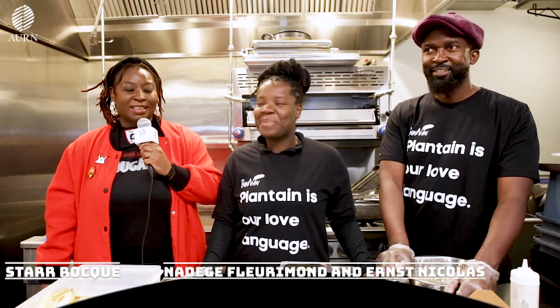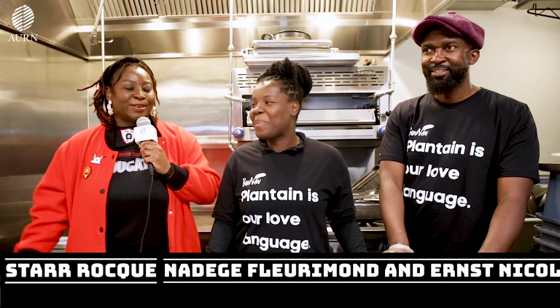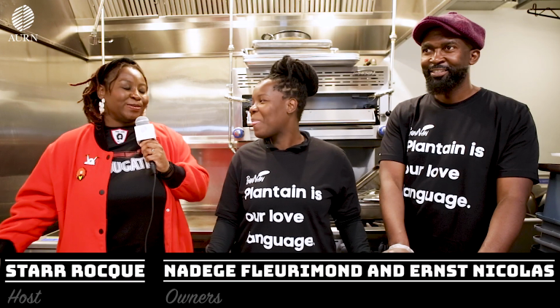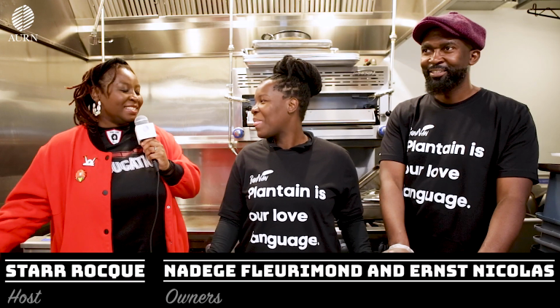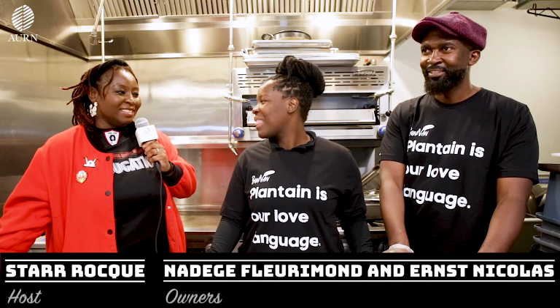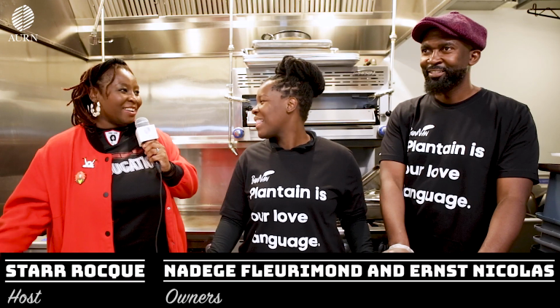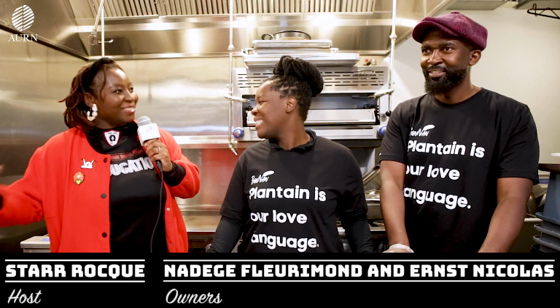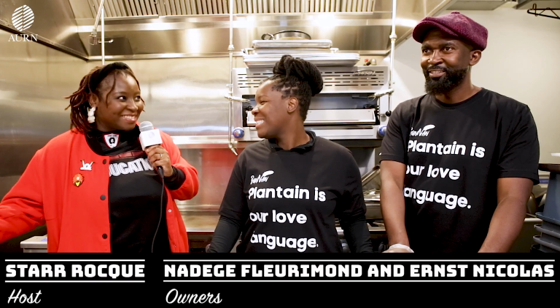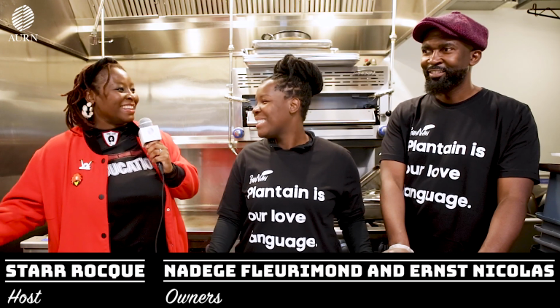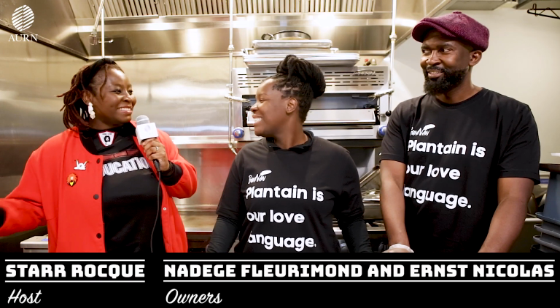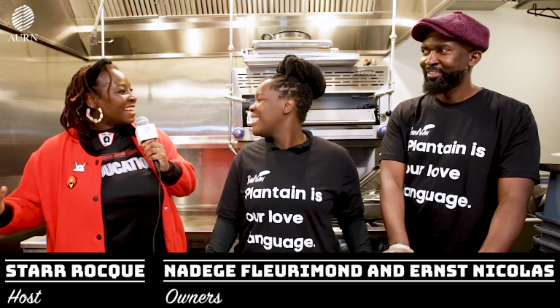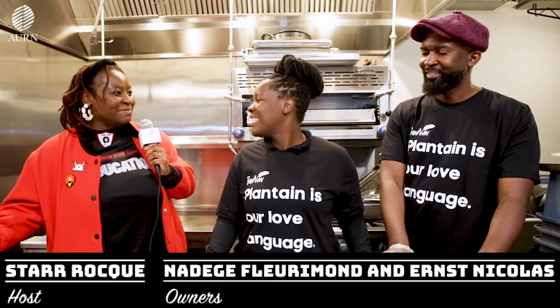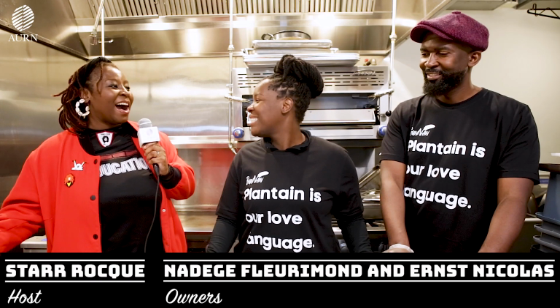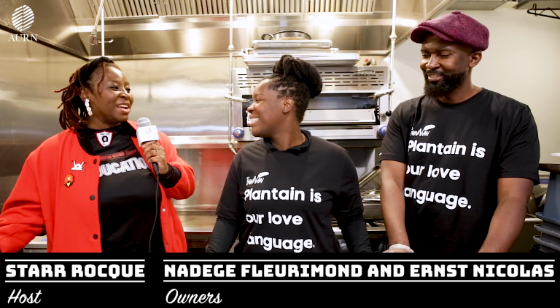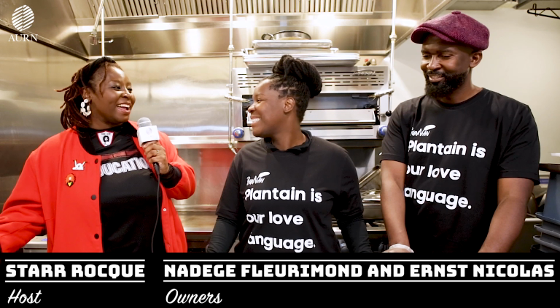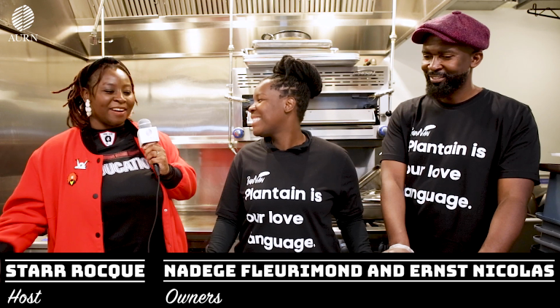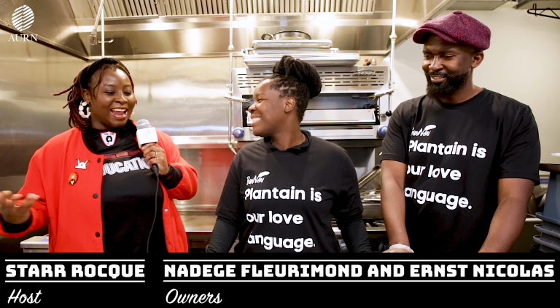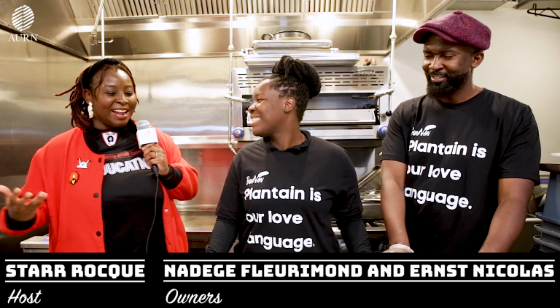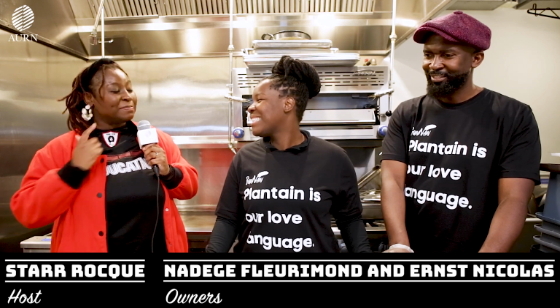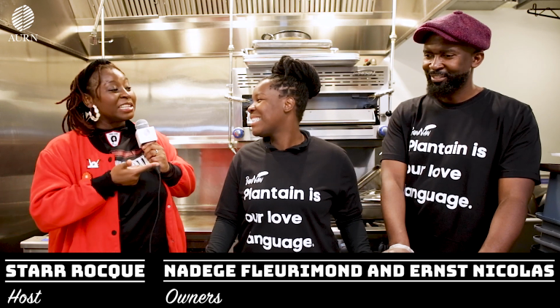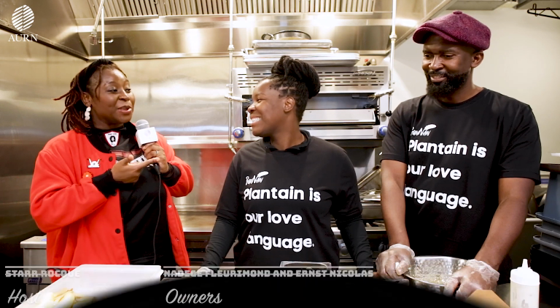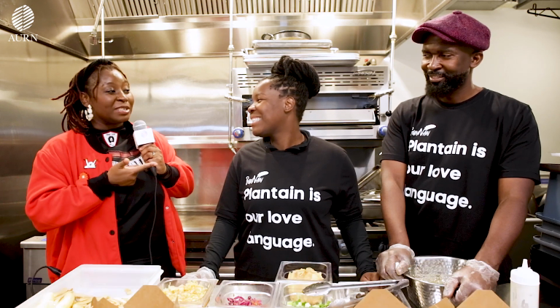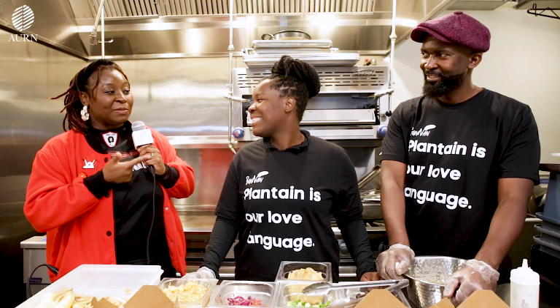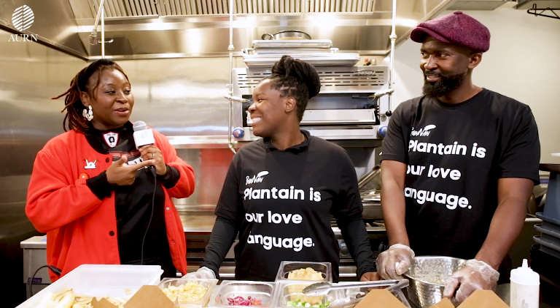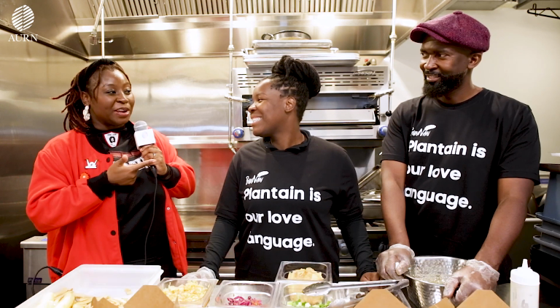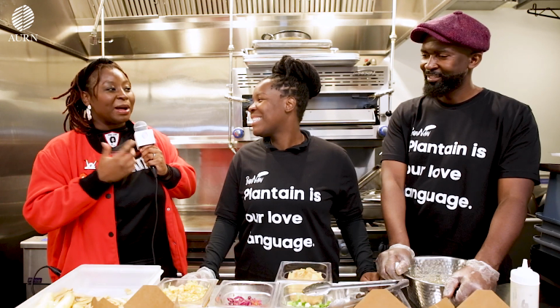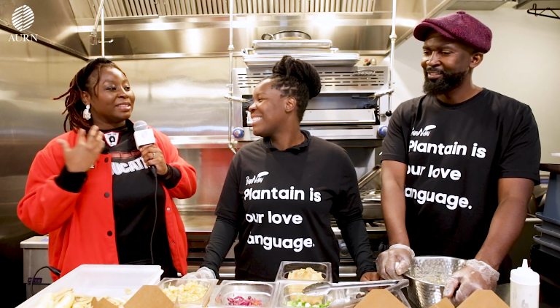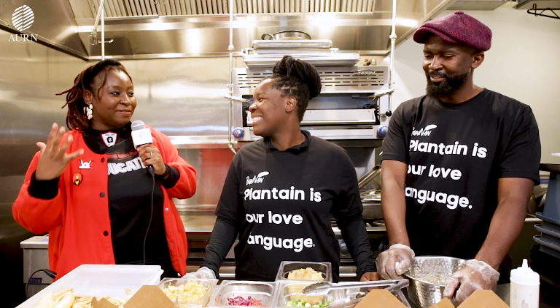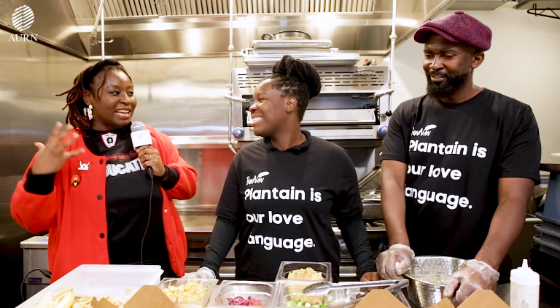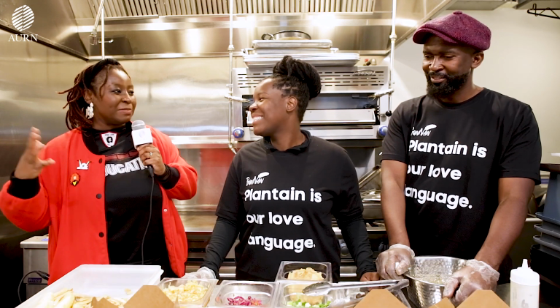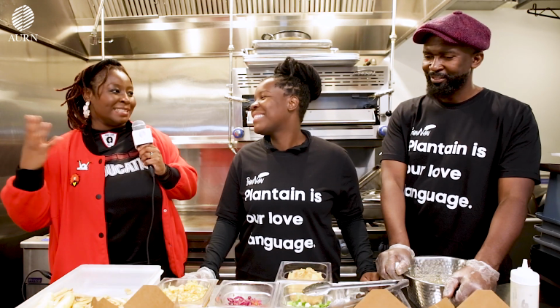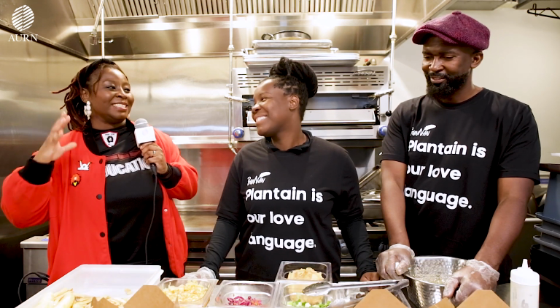So with that, Ernst, tell us about how we got here and especially what you were telling me earlier about the different types of plantains.